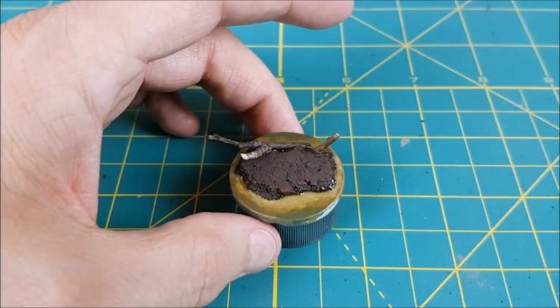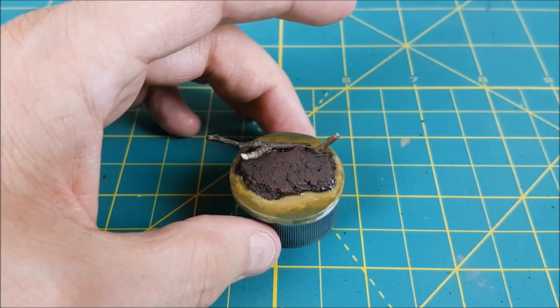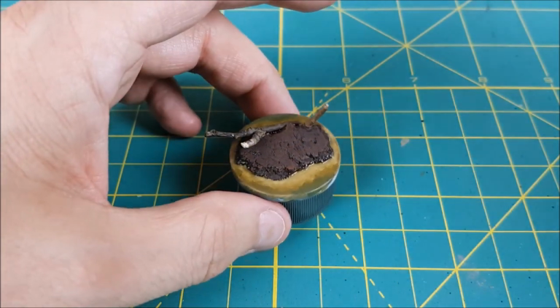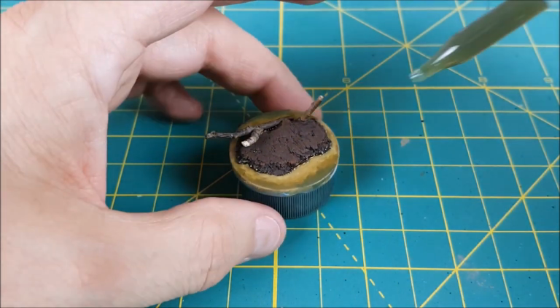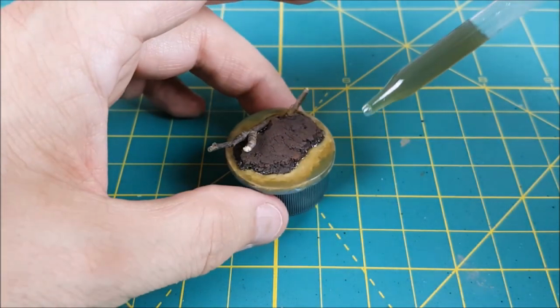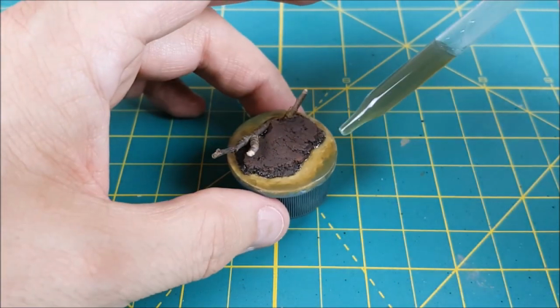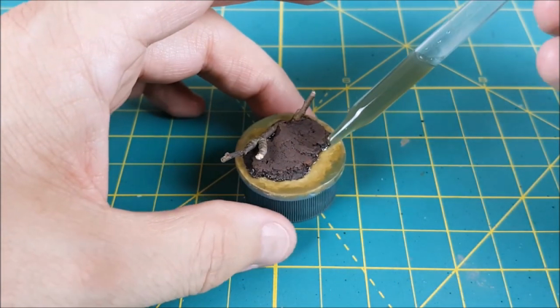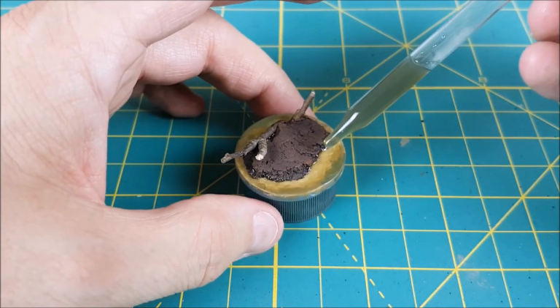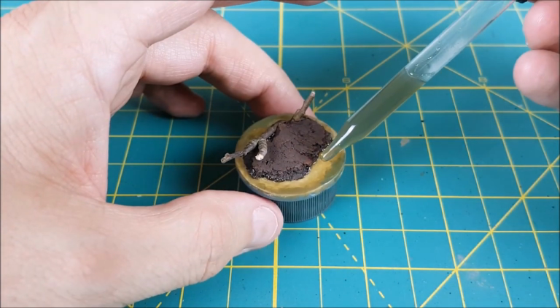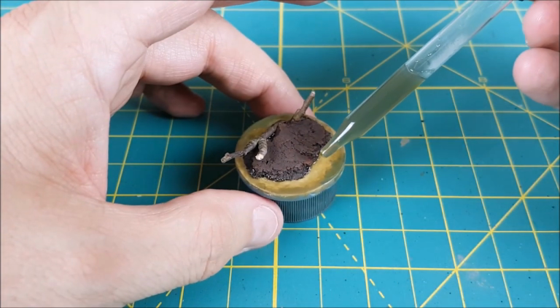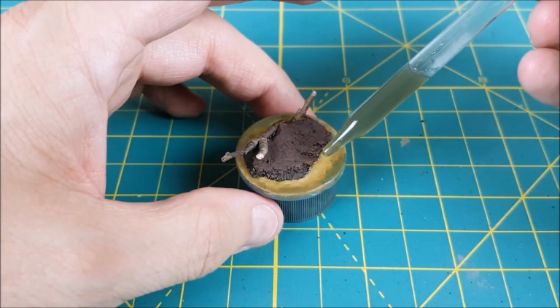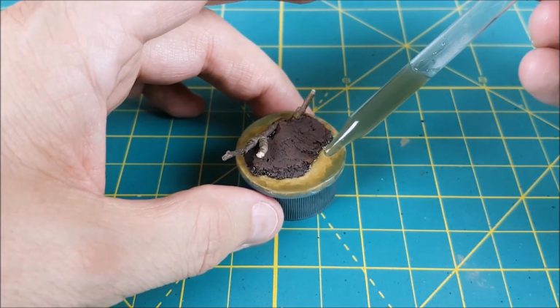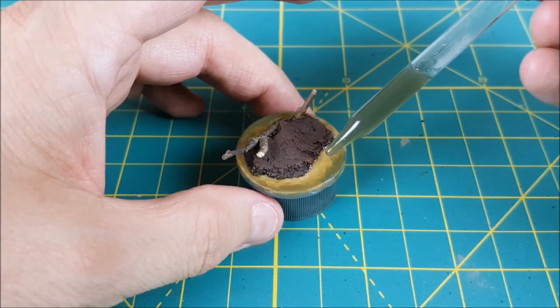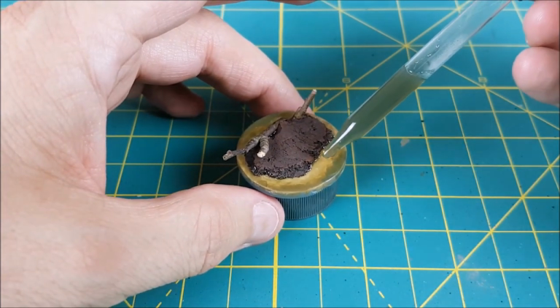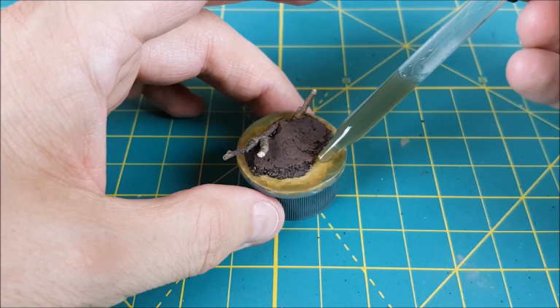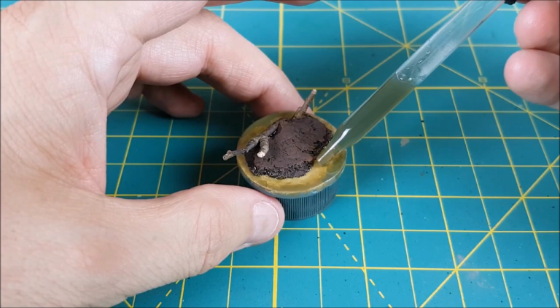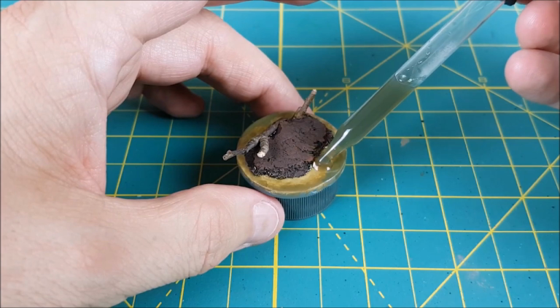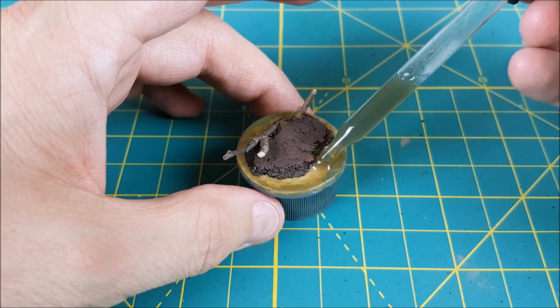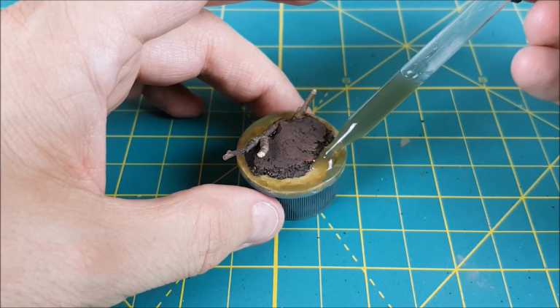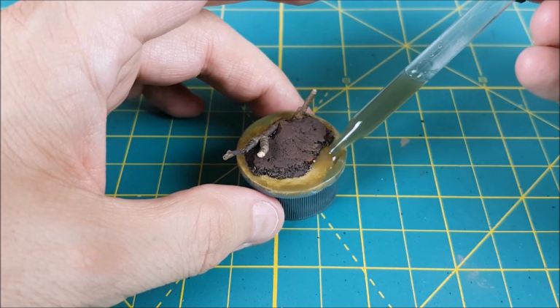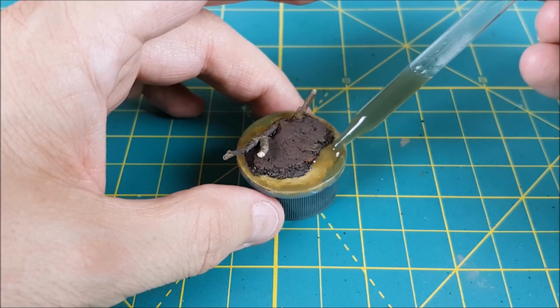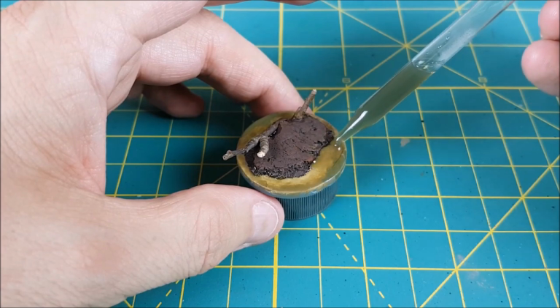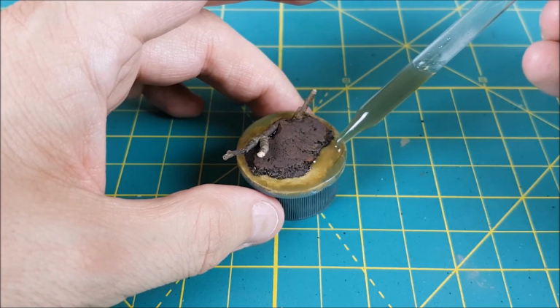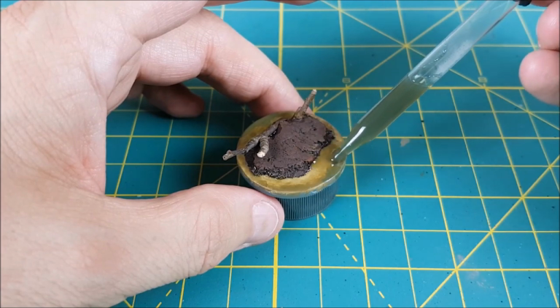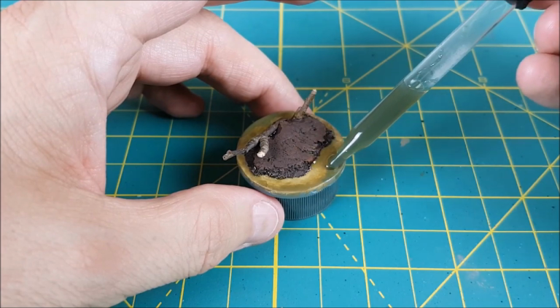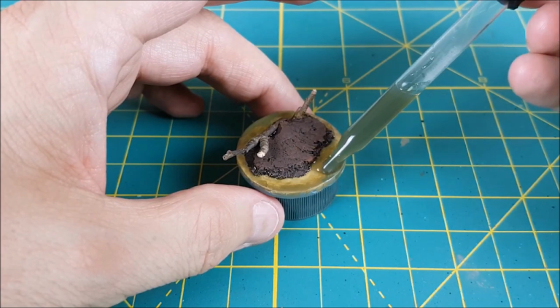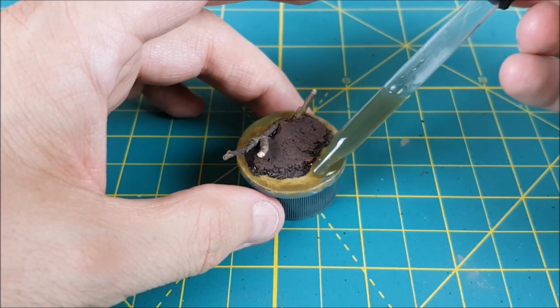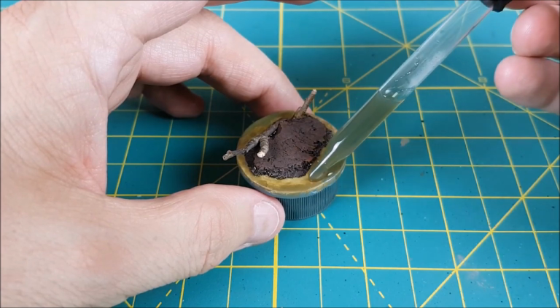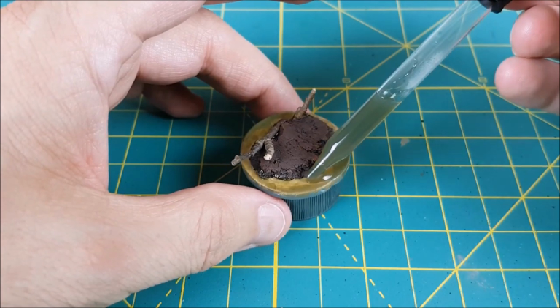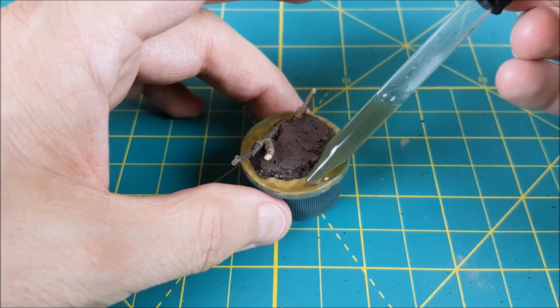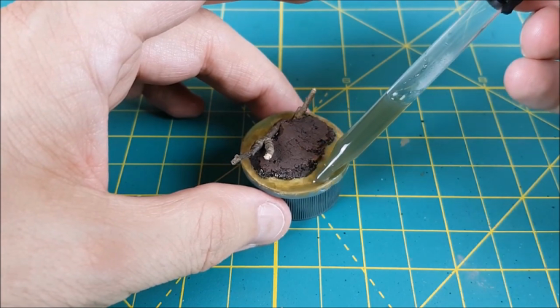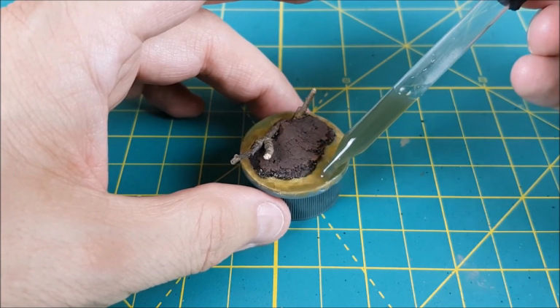I've given this overnight to cure and now I'm adding a second and final layer of the colored water texture.